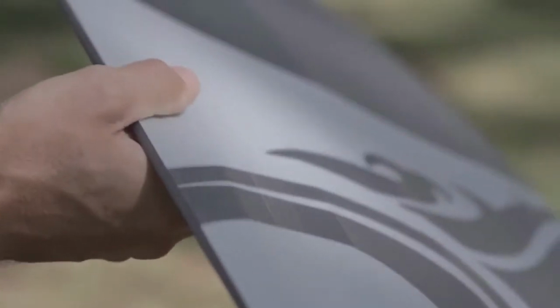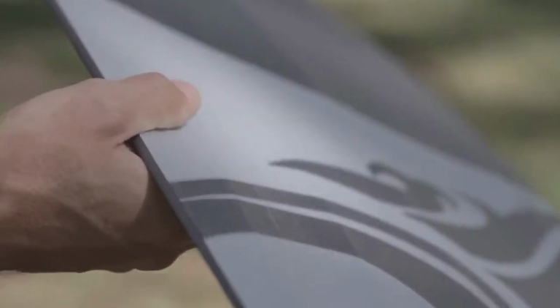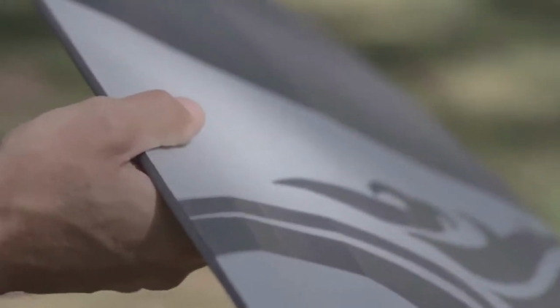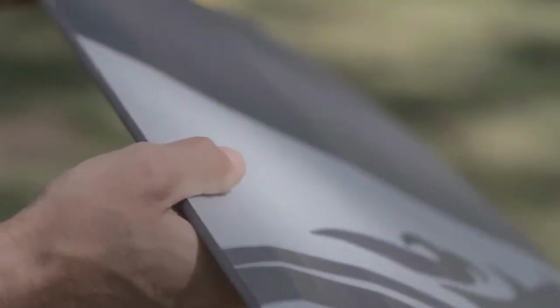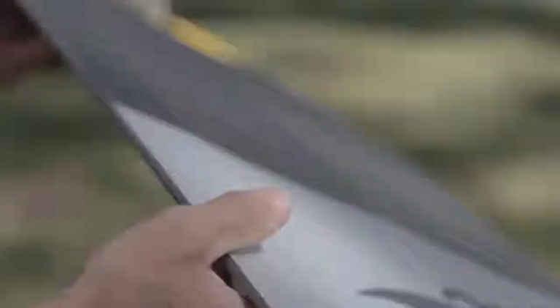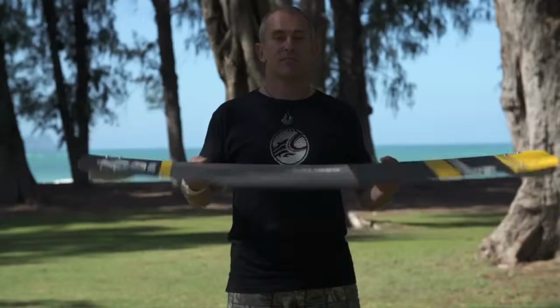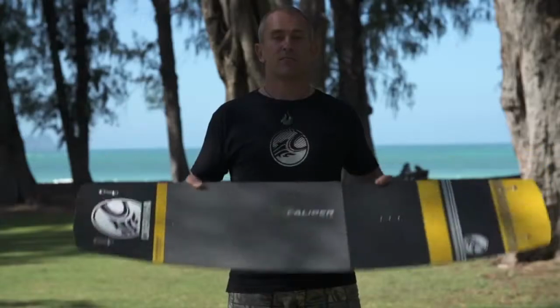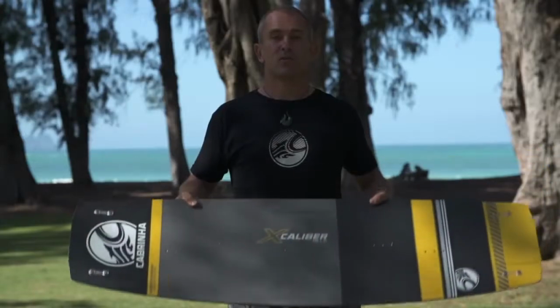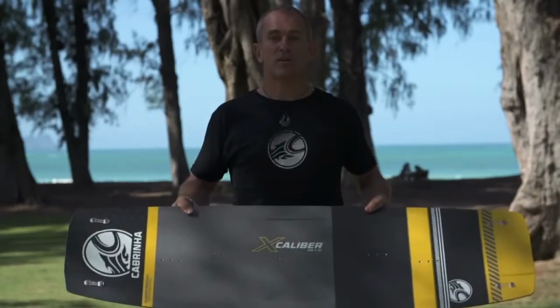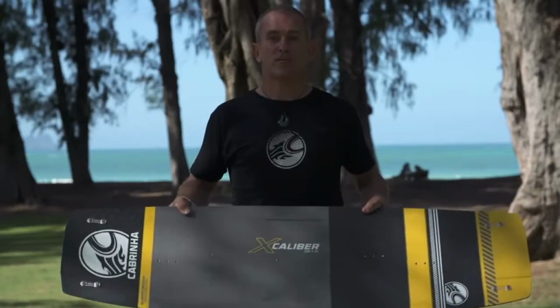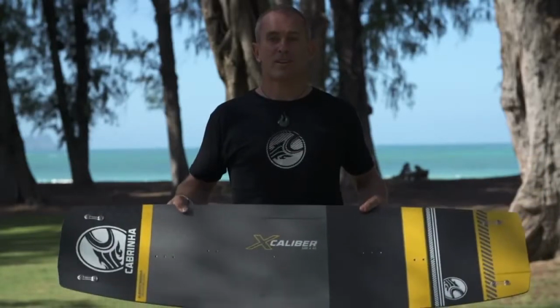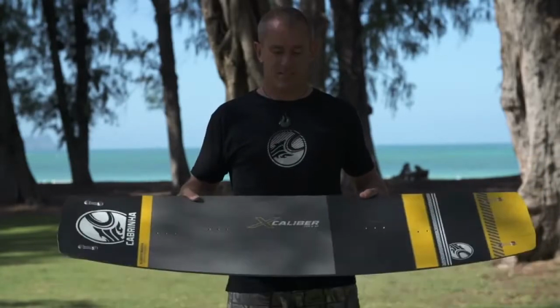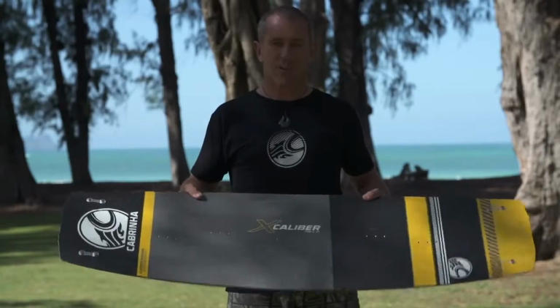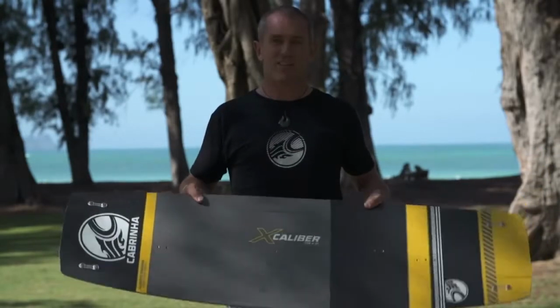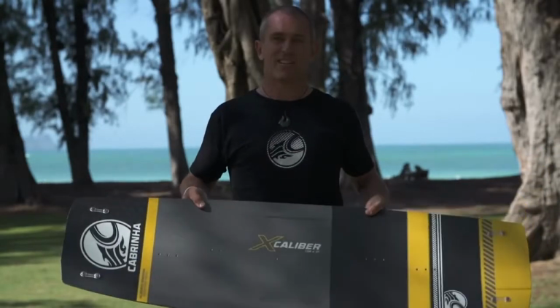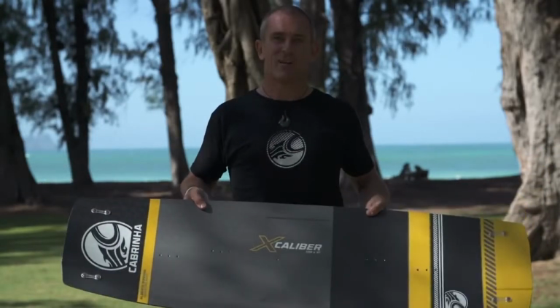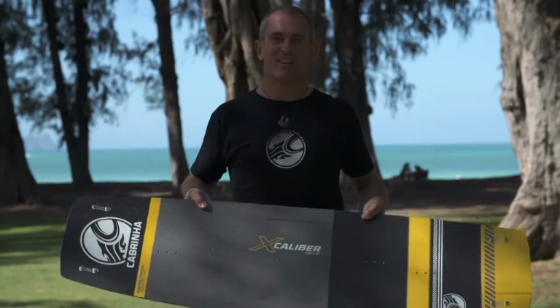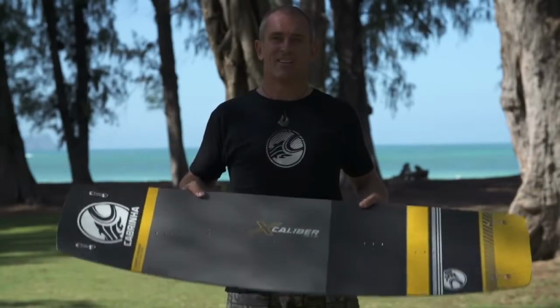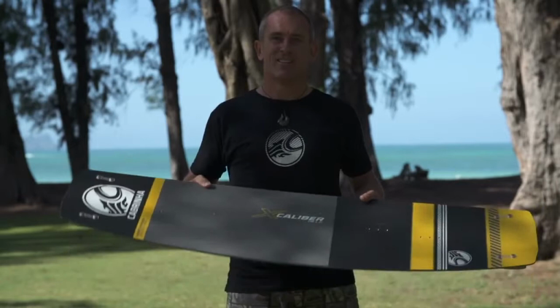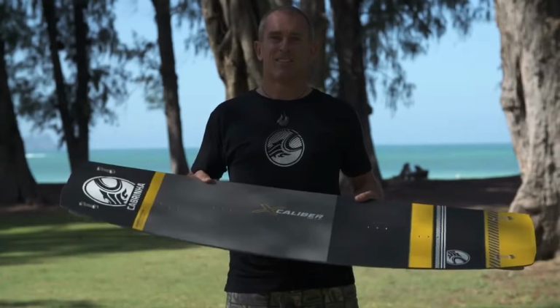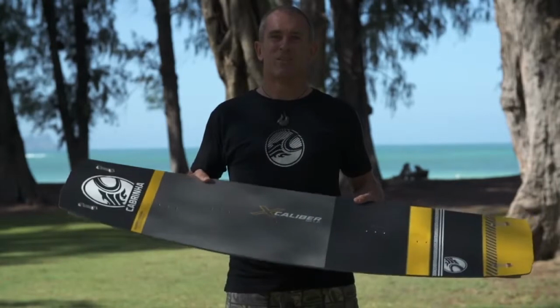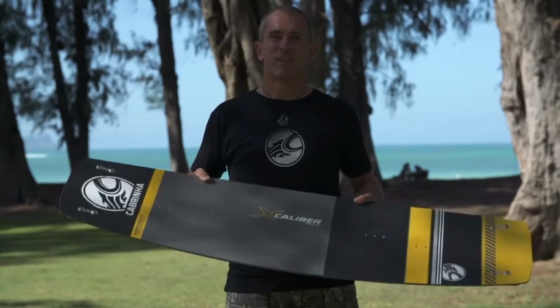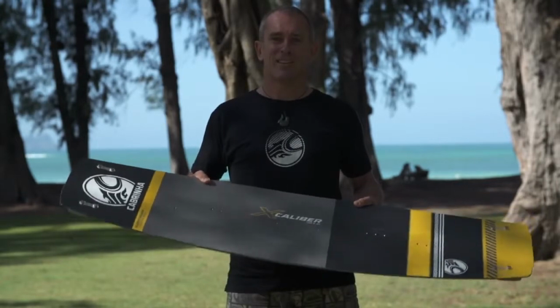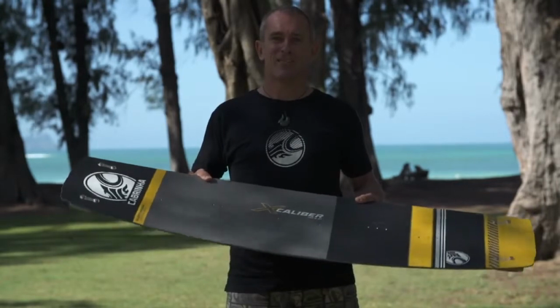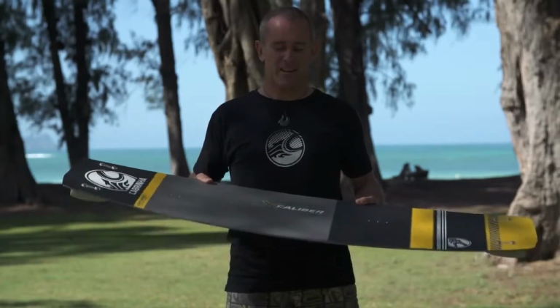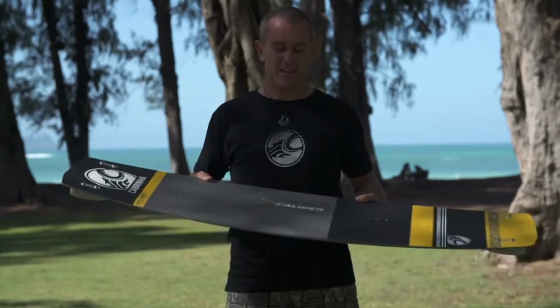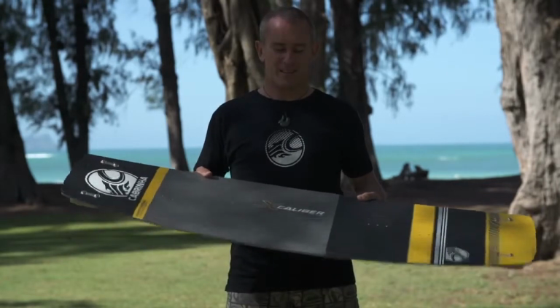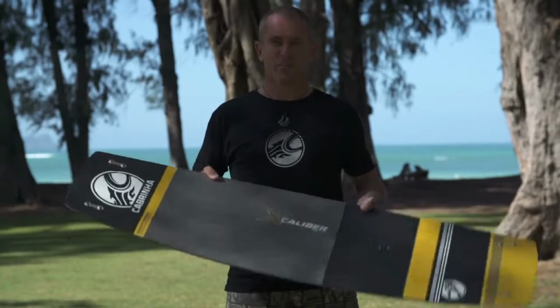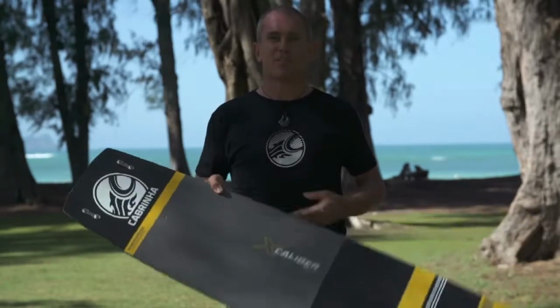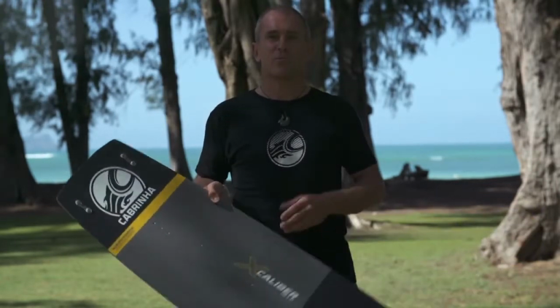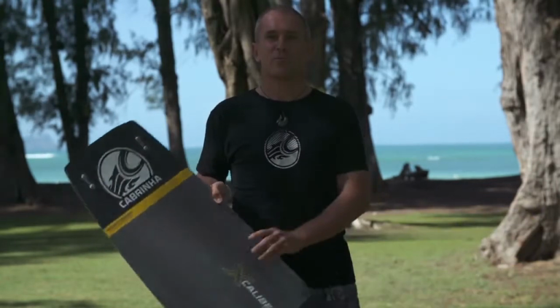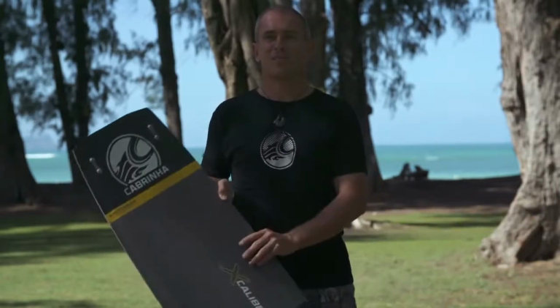The 2015 Cabrinha Excalibur — really the pinnacle of freestyle performance.